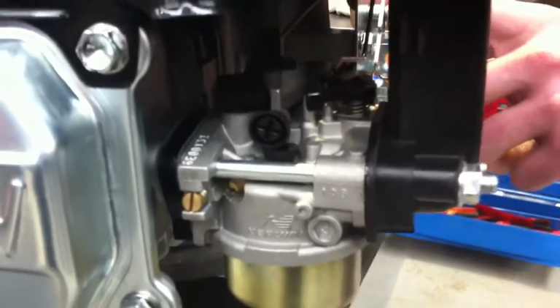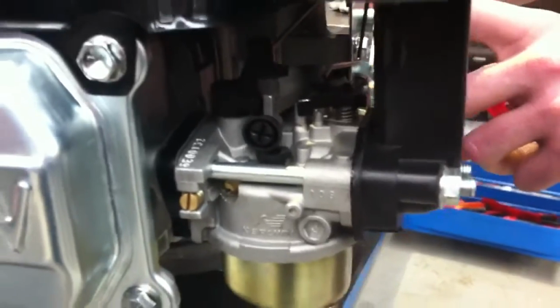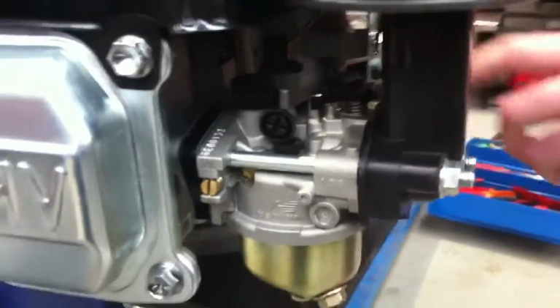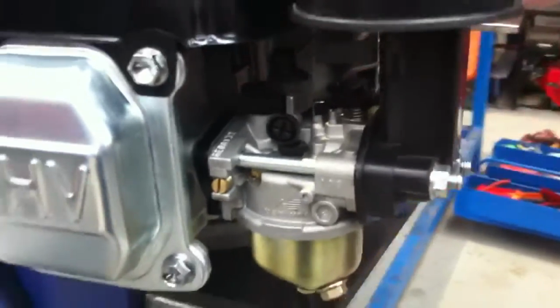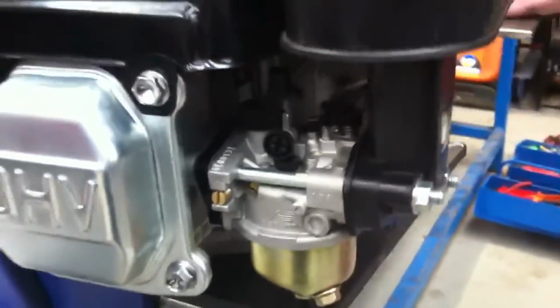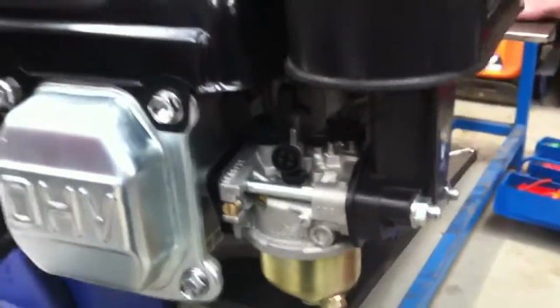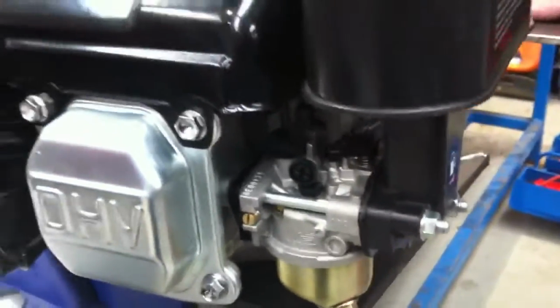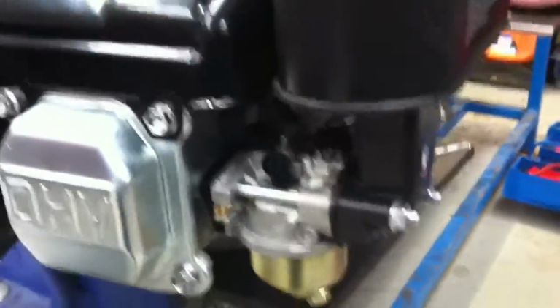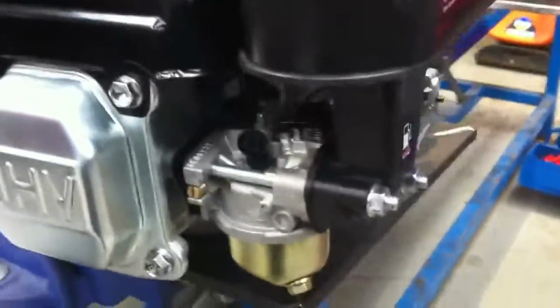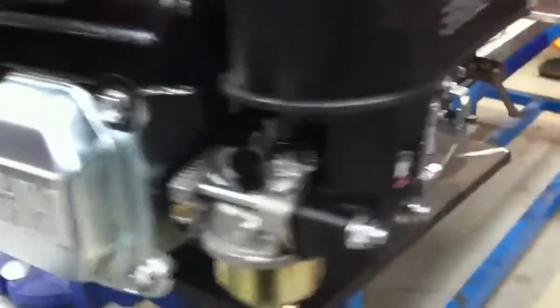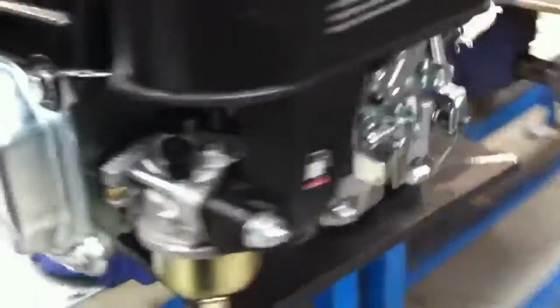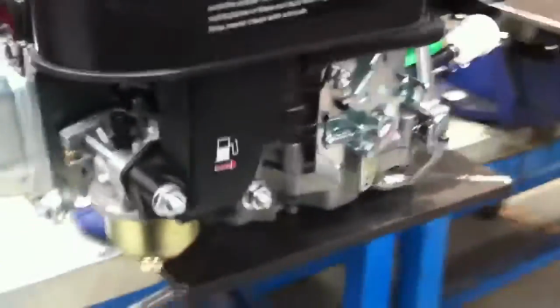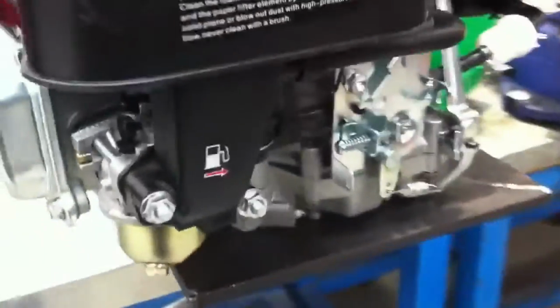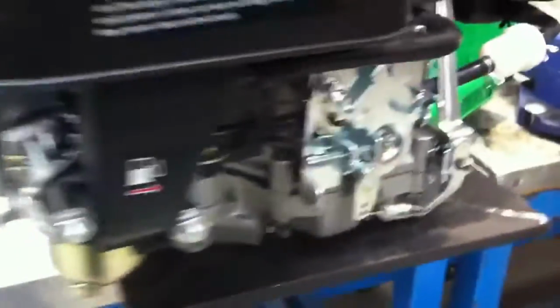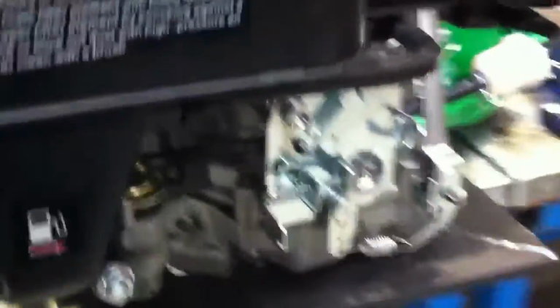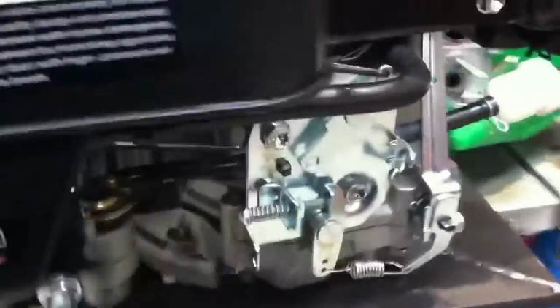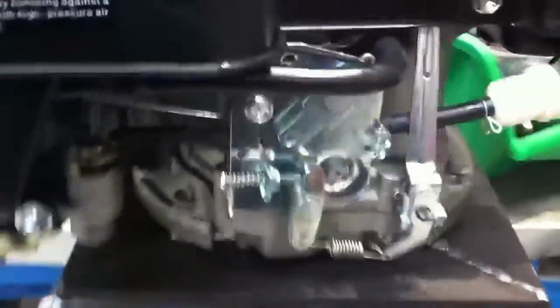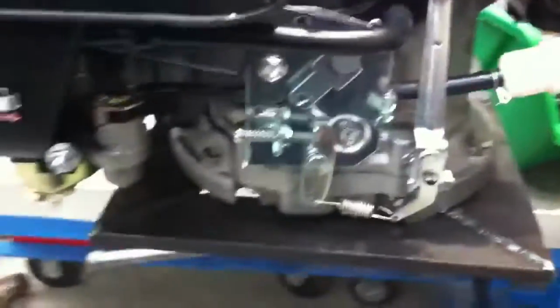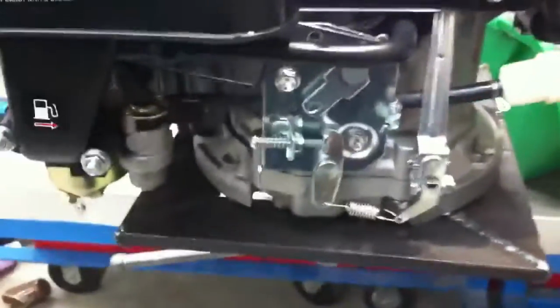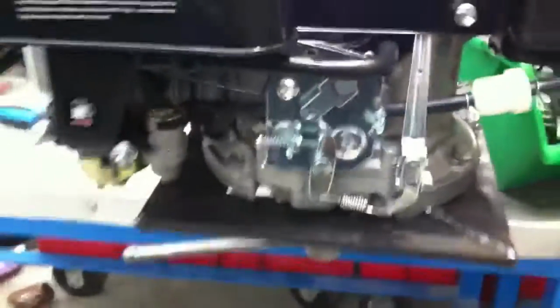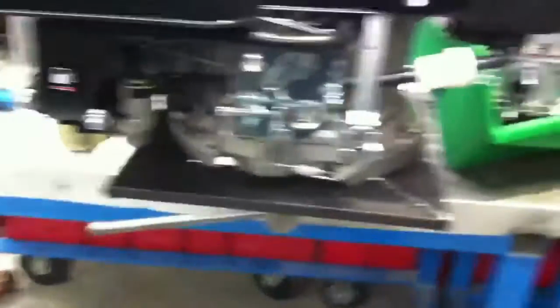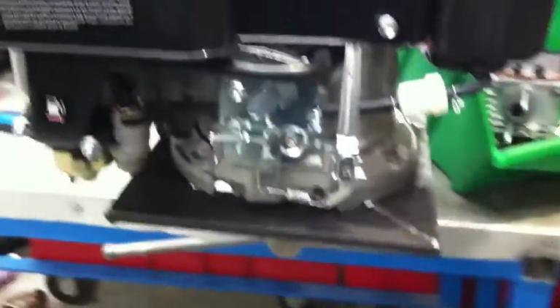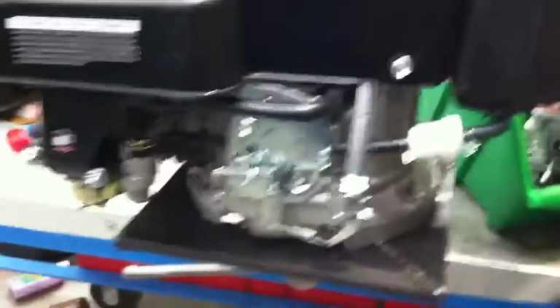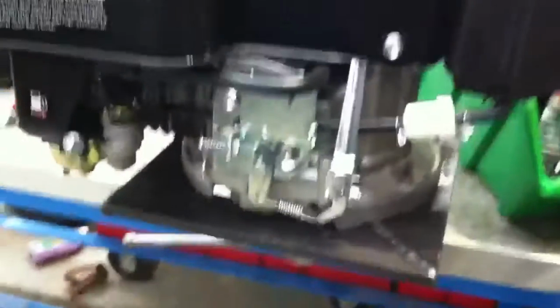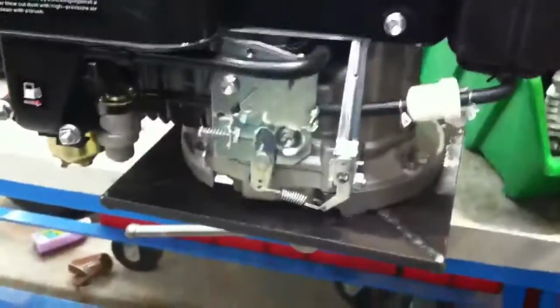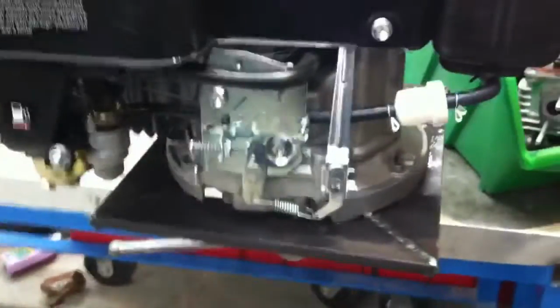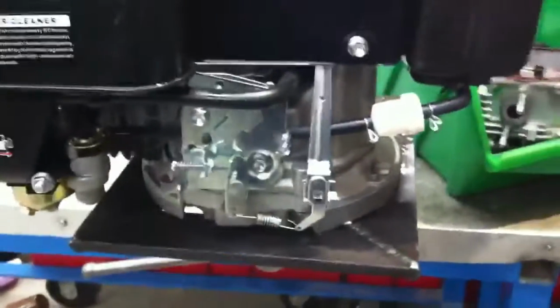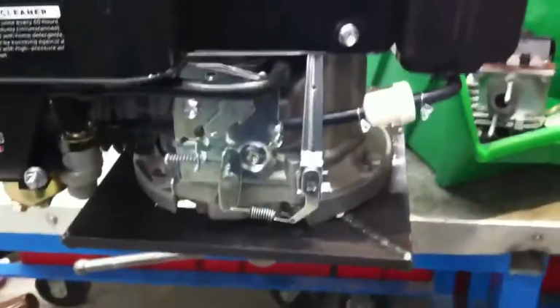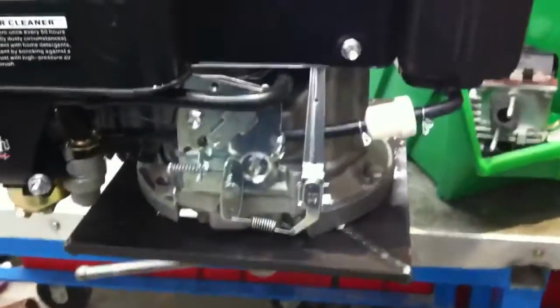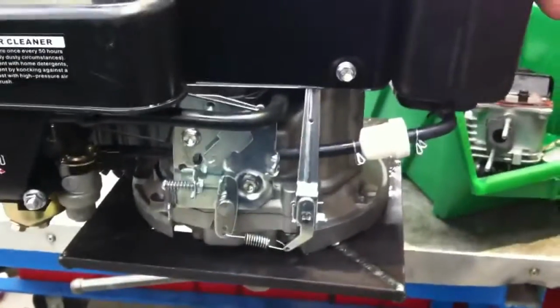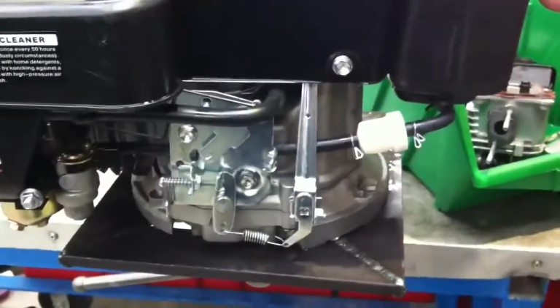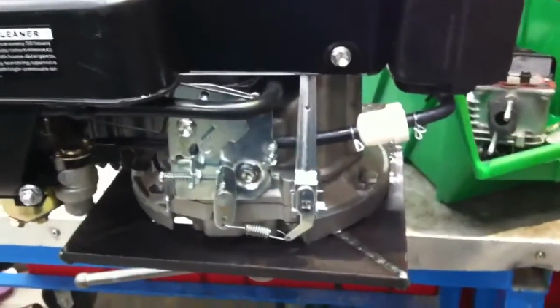So now we are going to start up the engine and we are going to run it at speed, and we are going to observe the throttle at work.